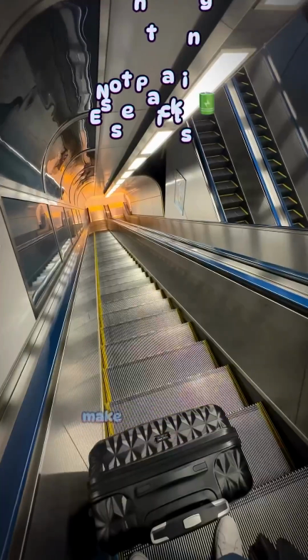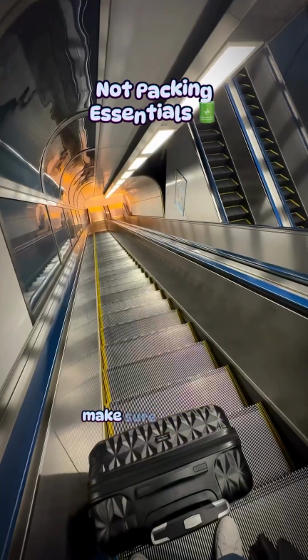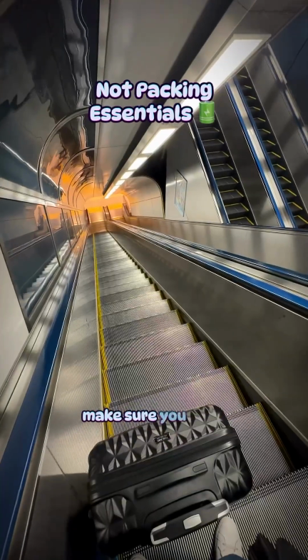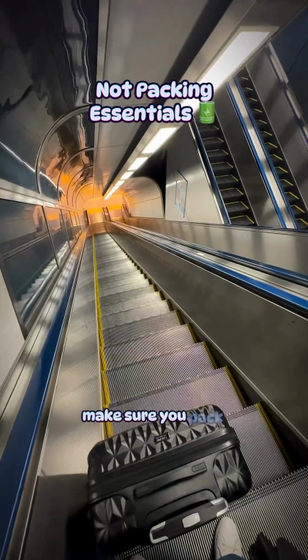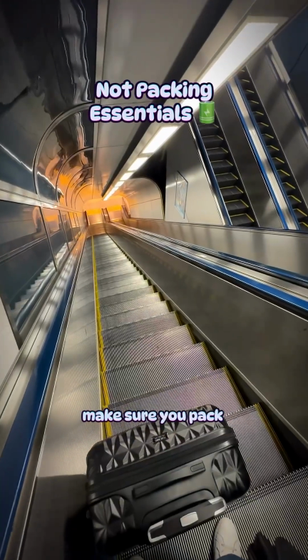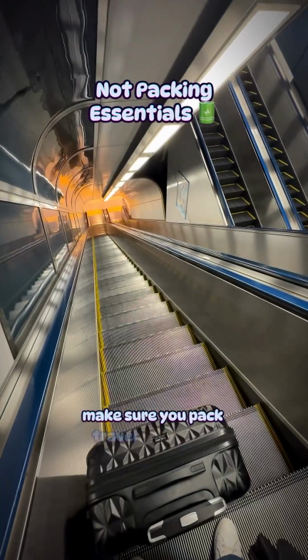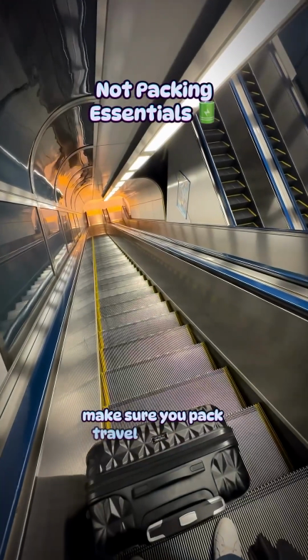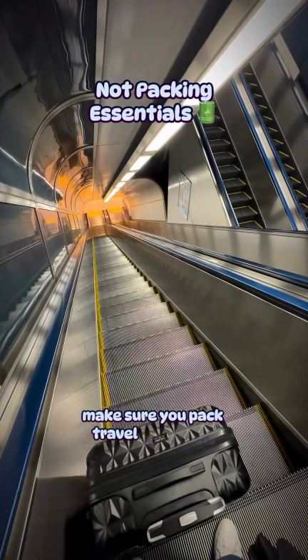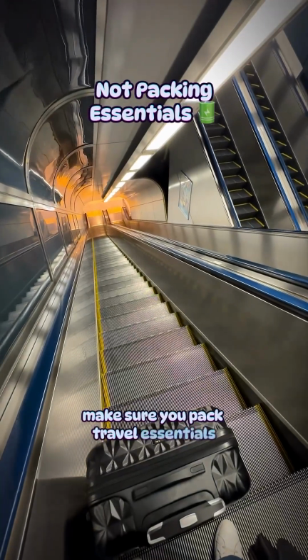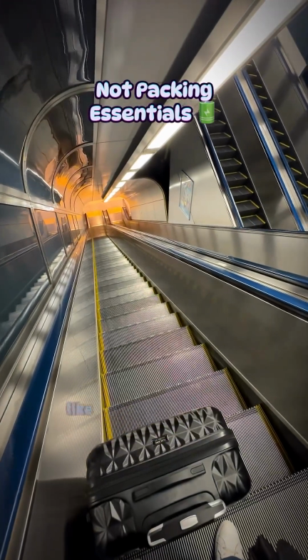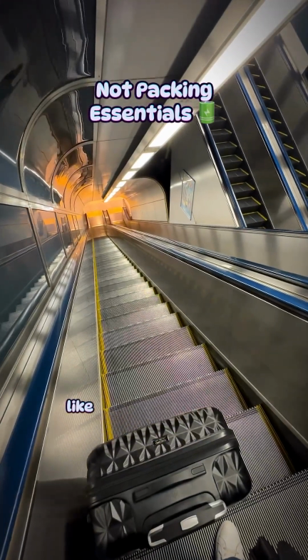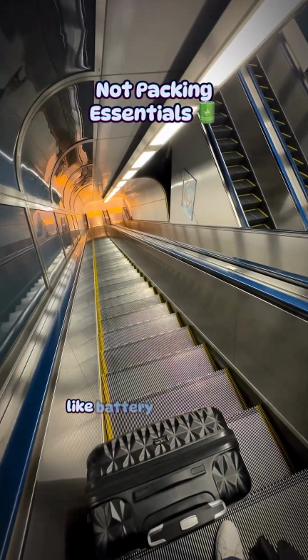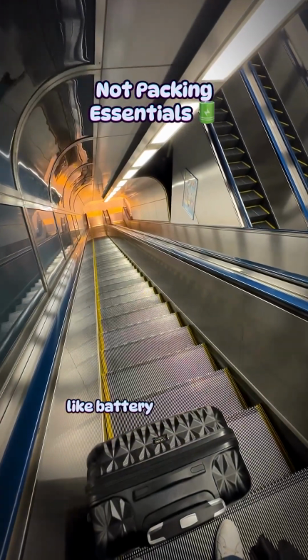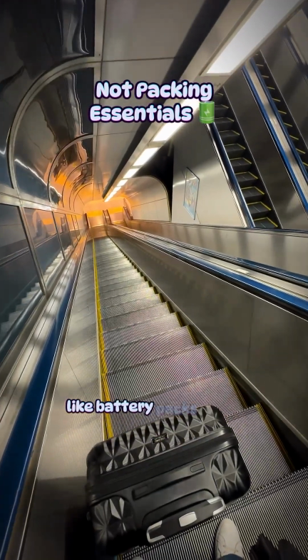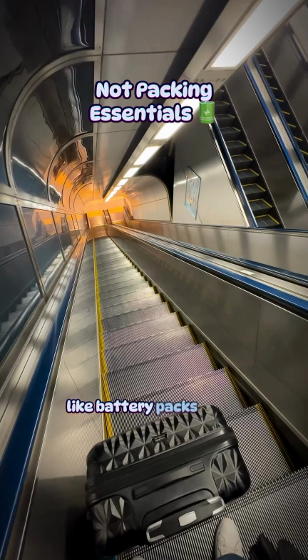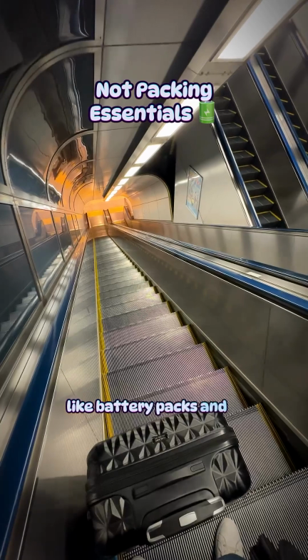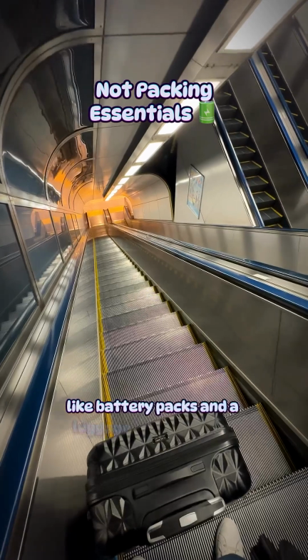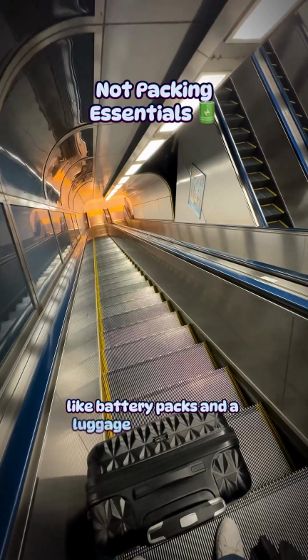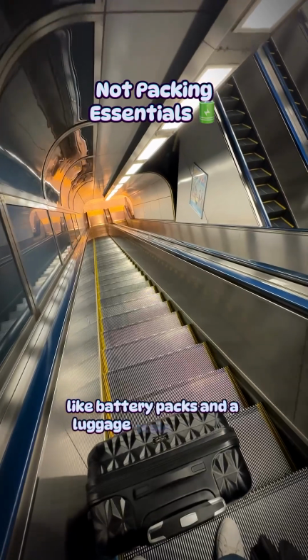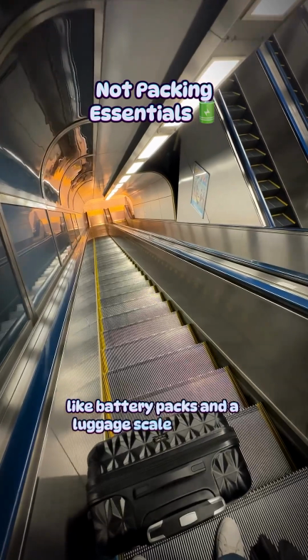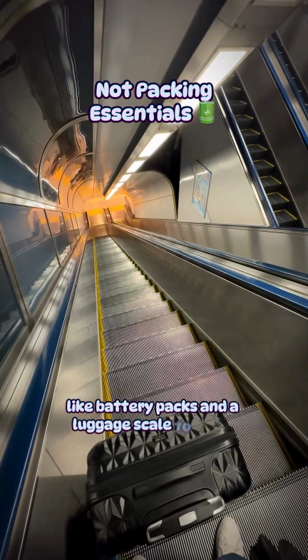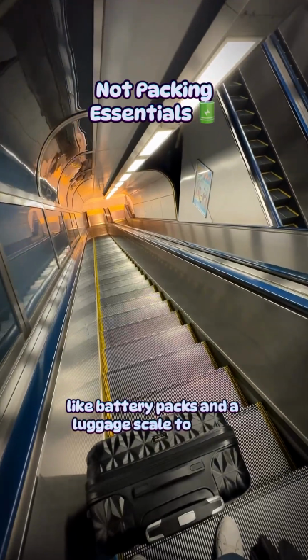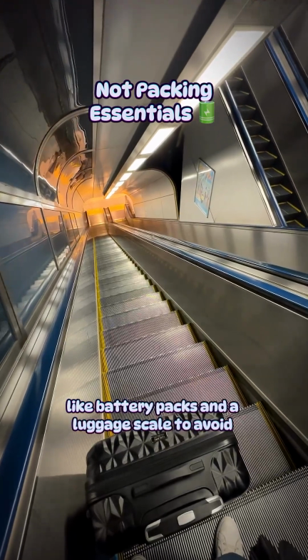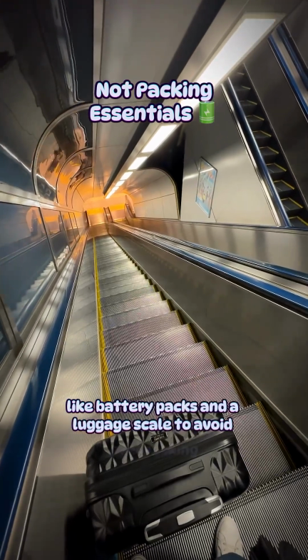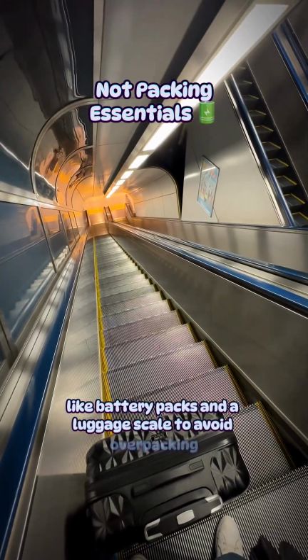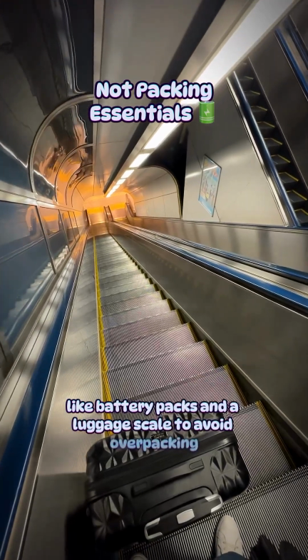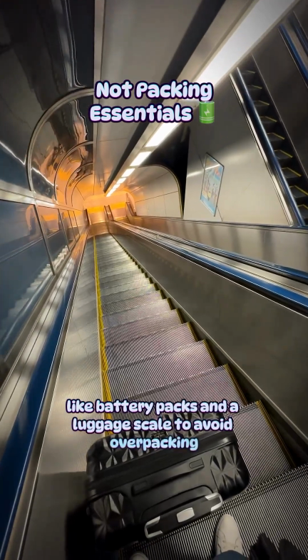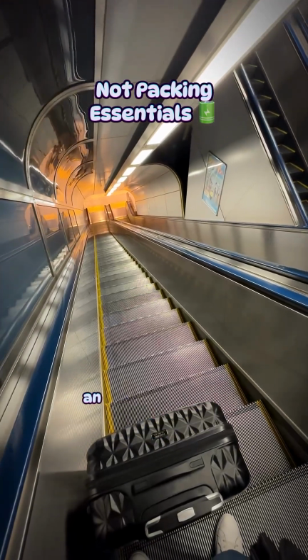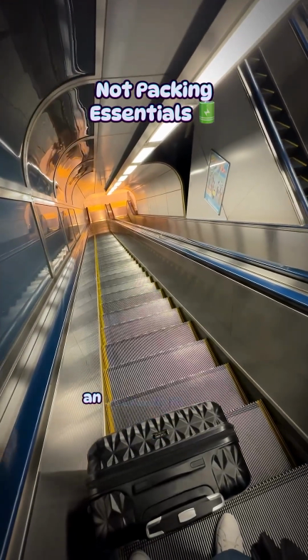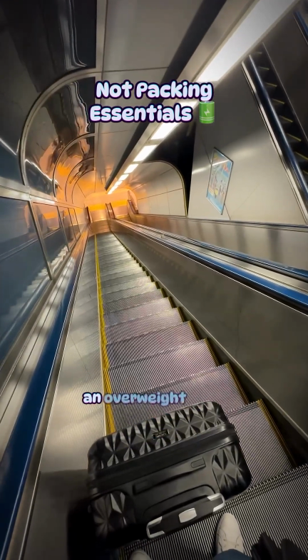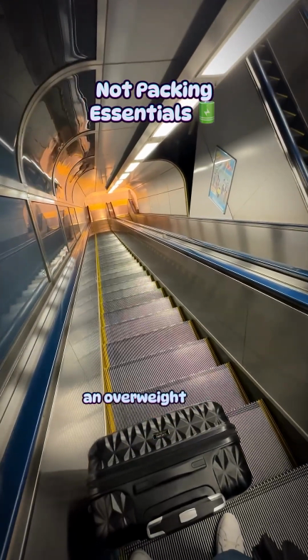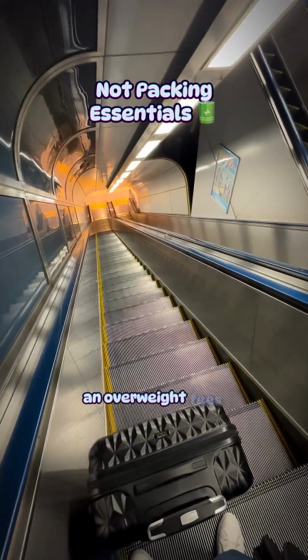Make sure you pack travel essentials like battery packs and a luggage scale to avoid overpacking and overweight fees.